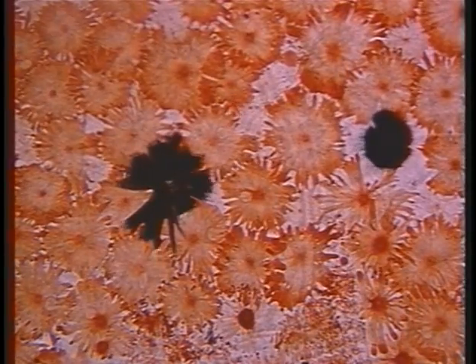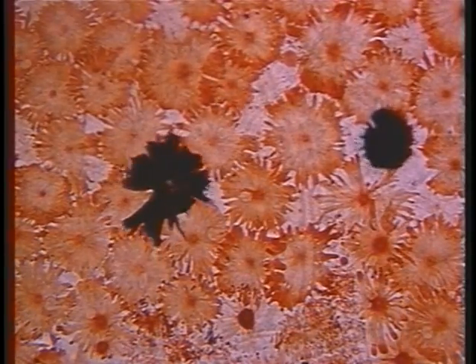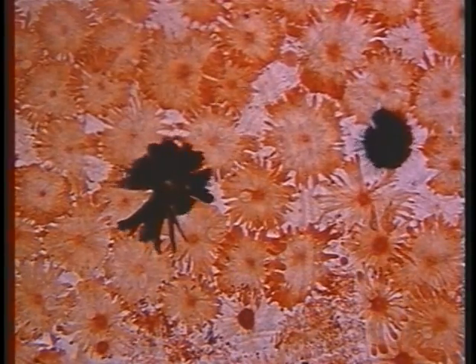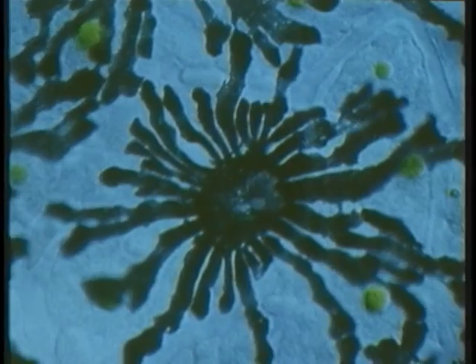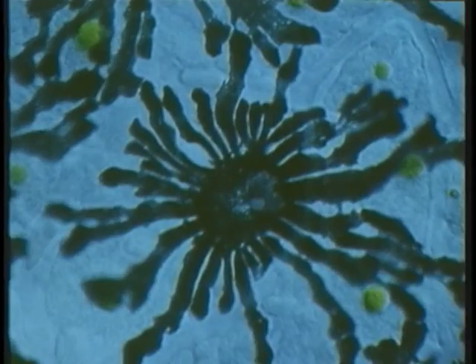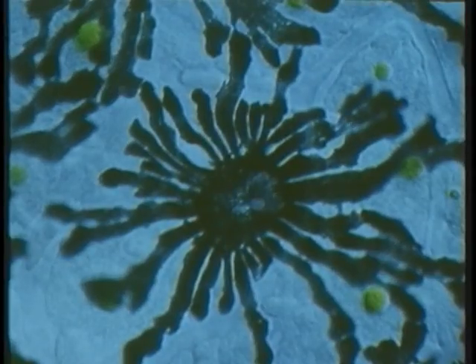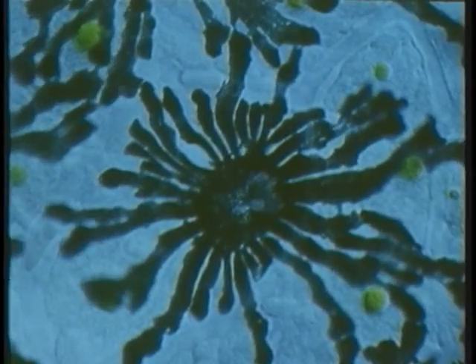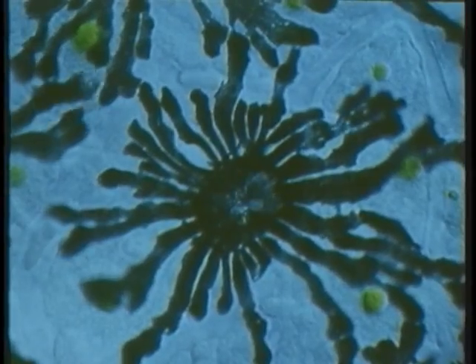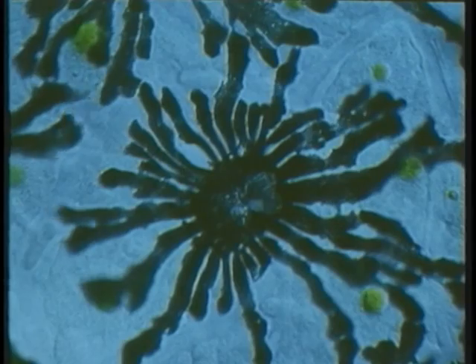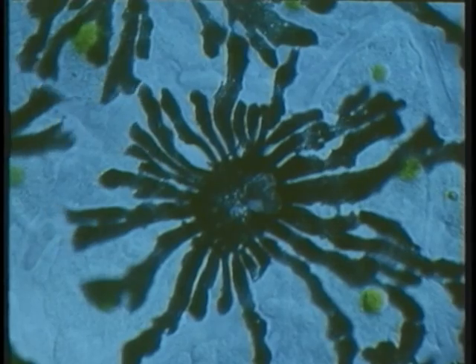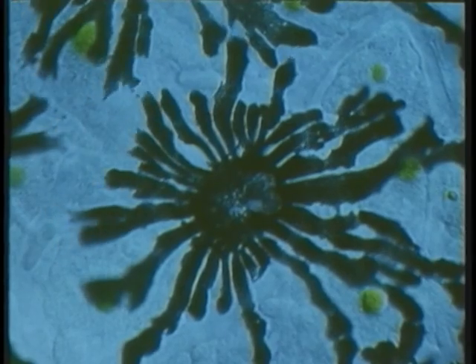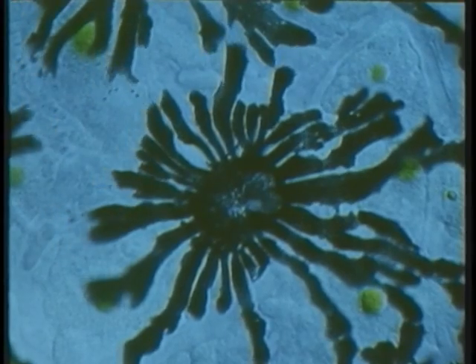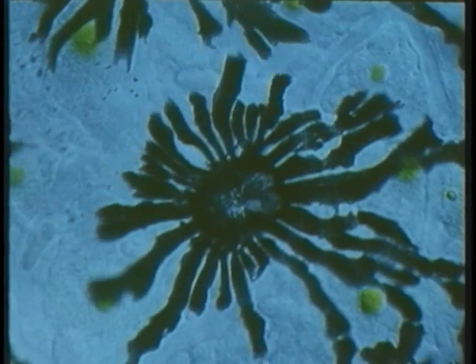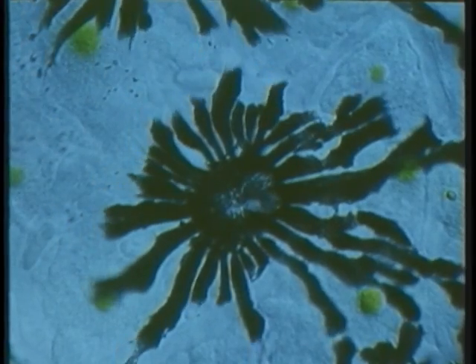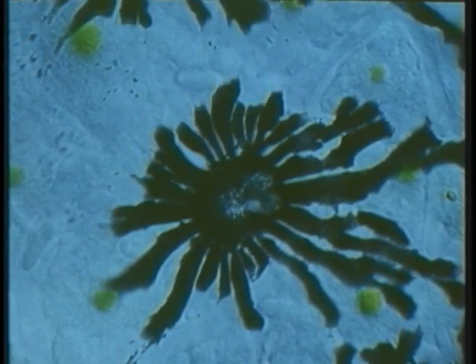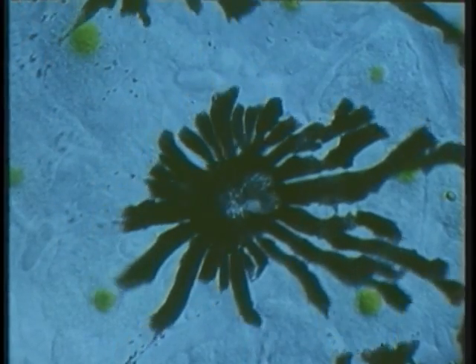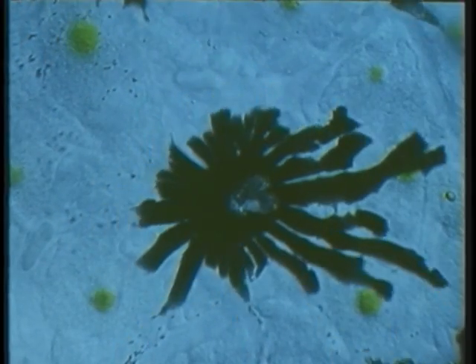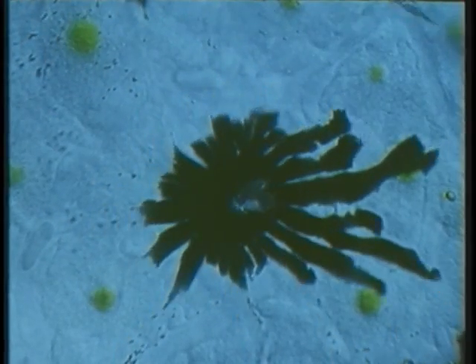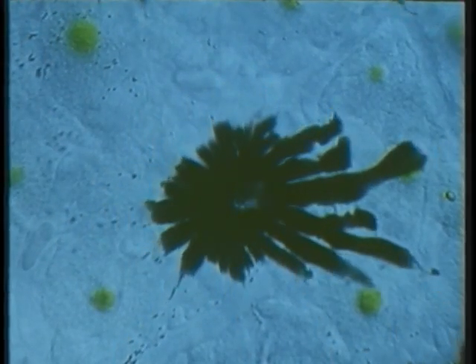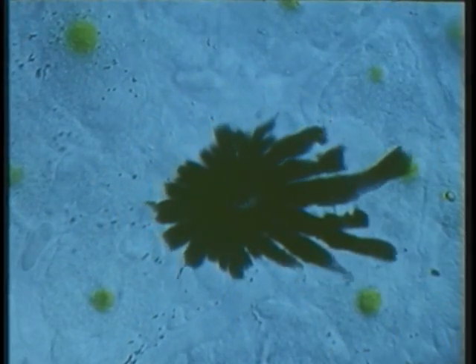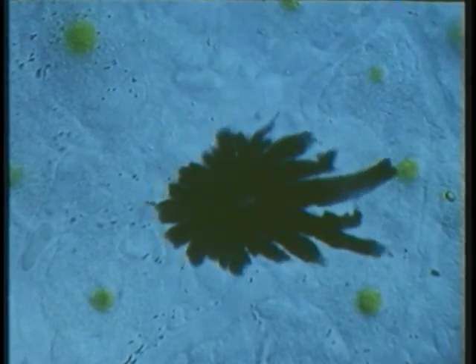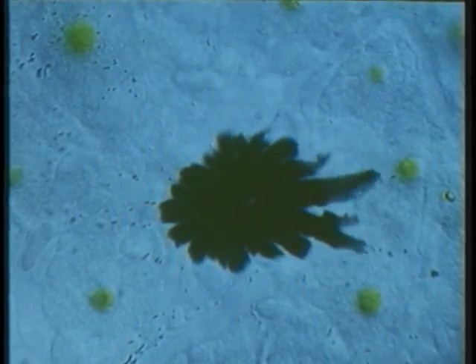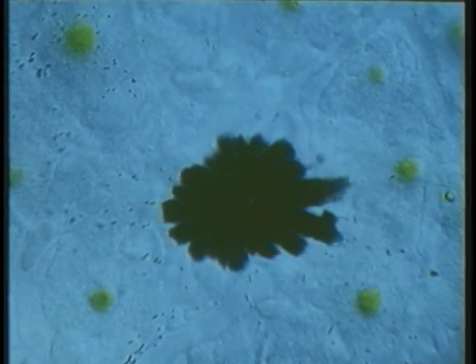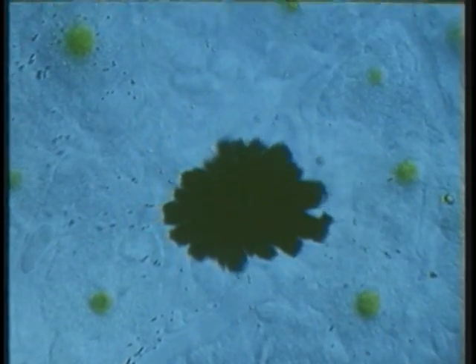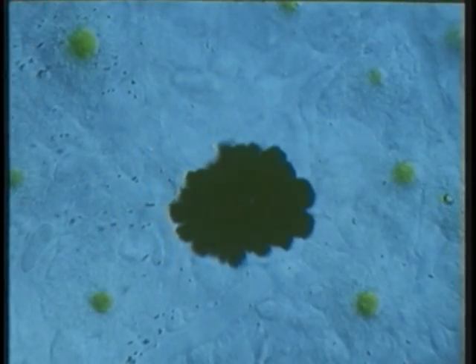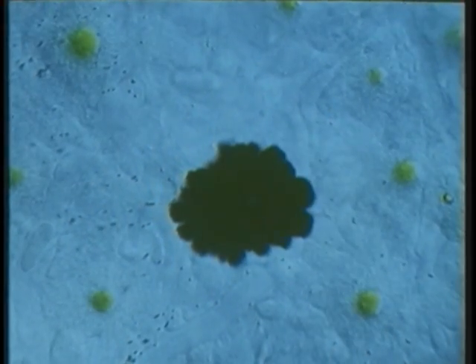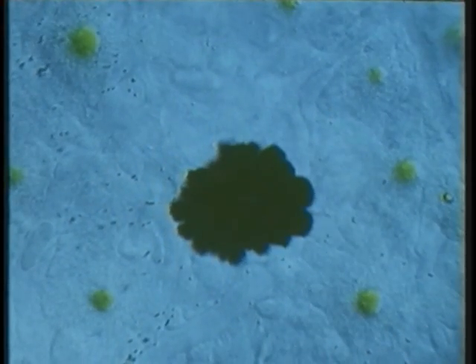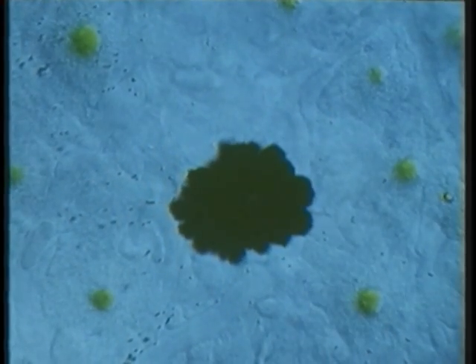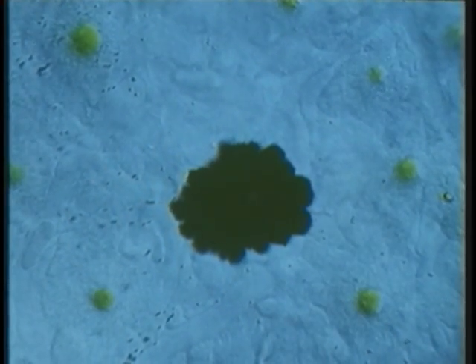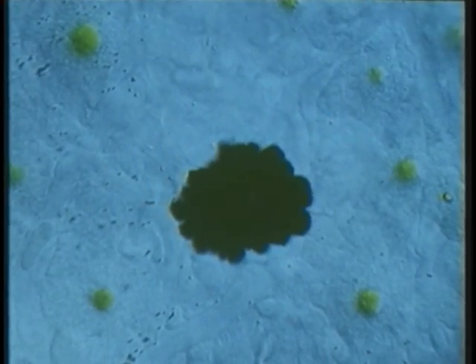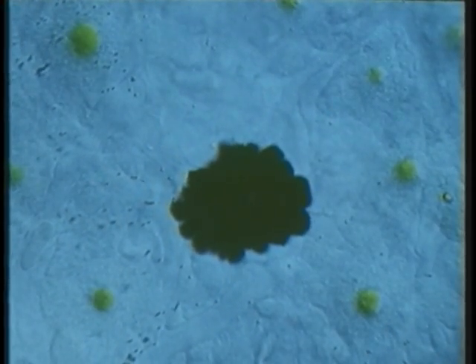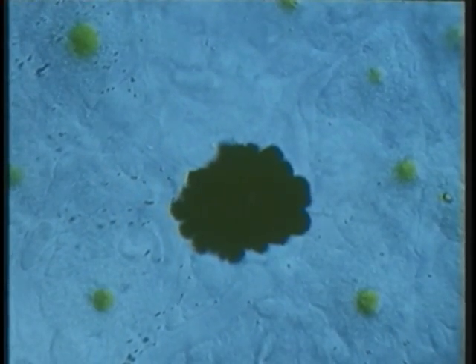These black pigmented cells, melanophores, are from the fish Fundalus.